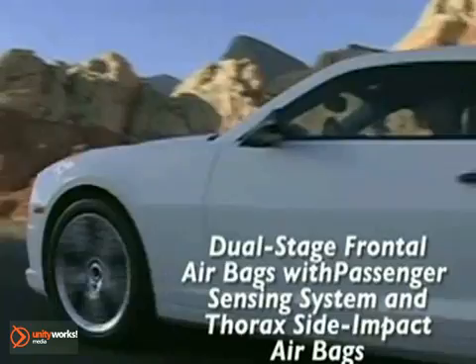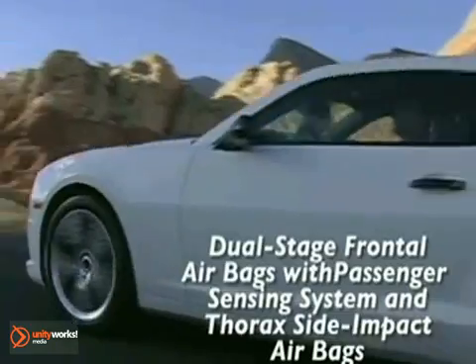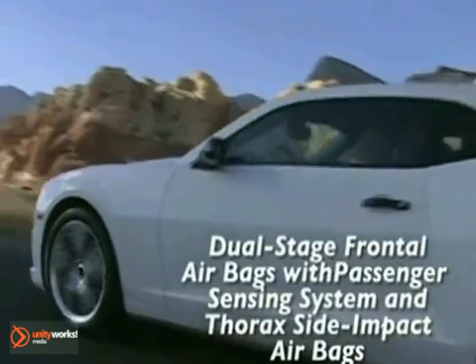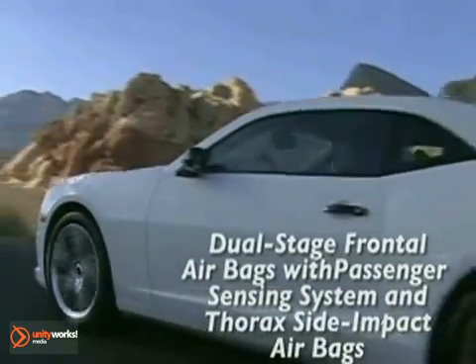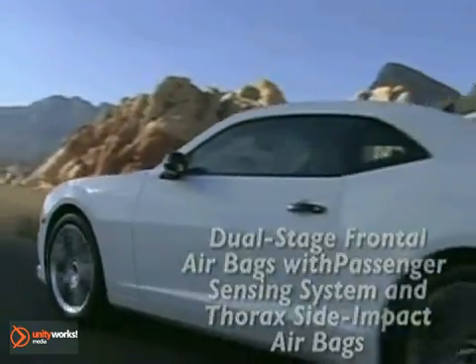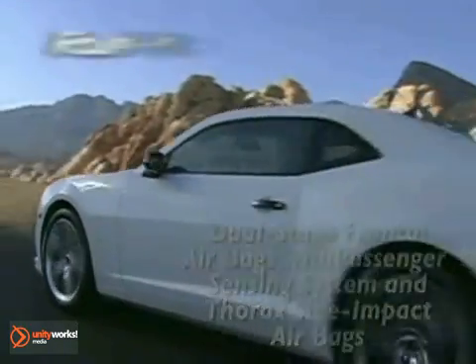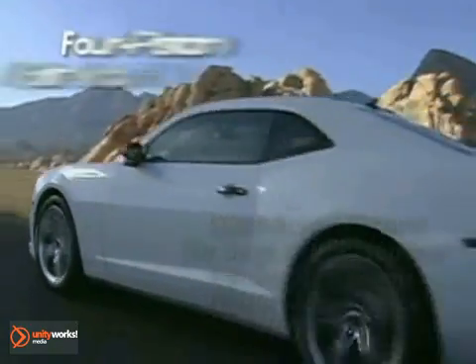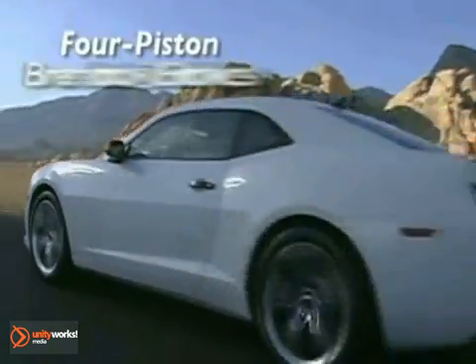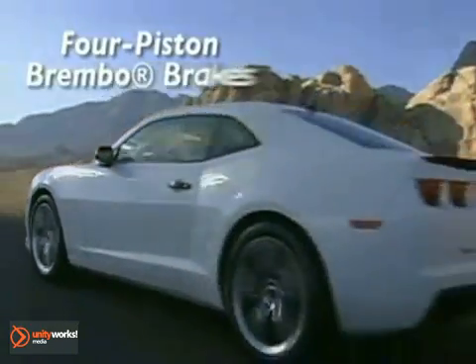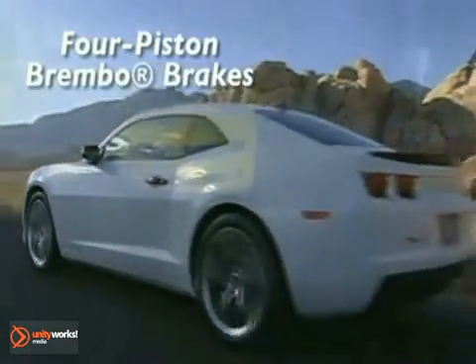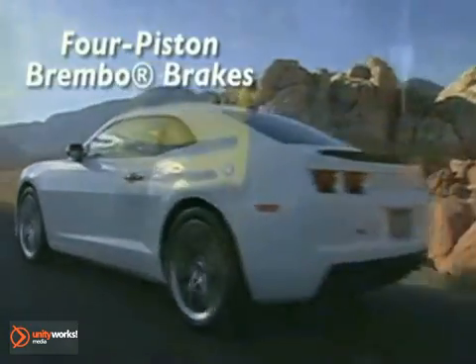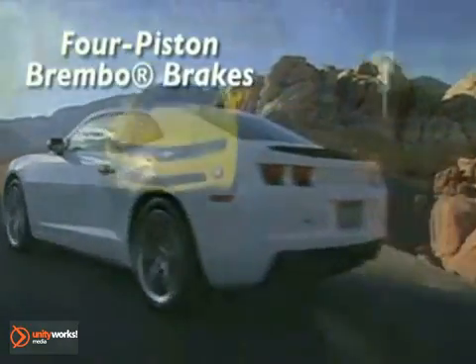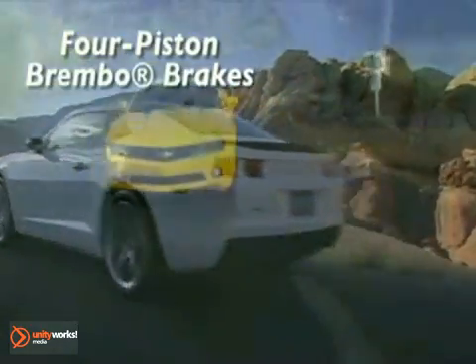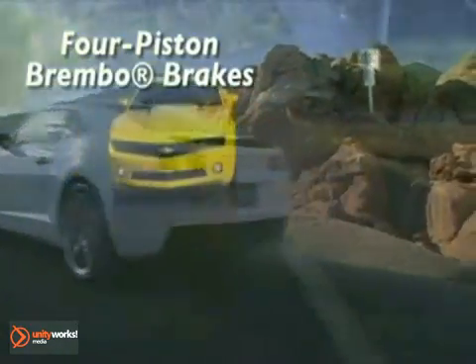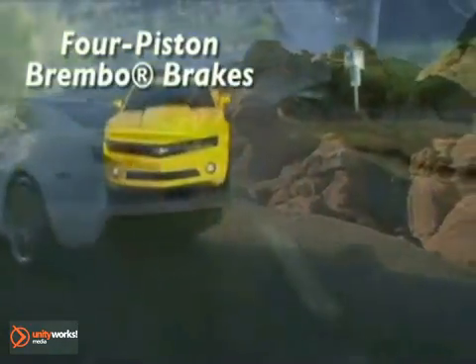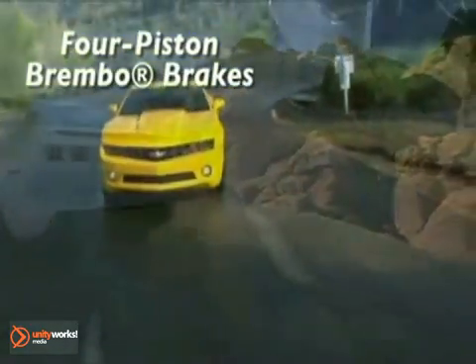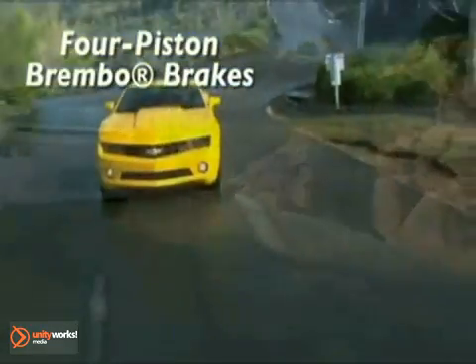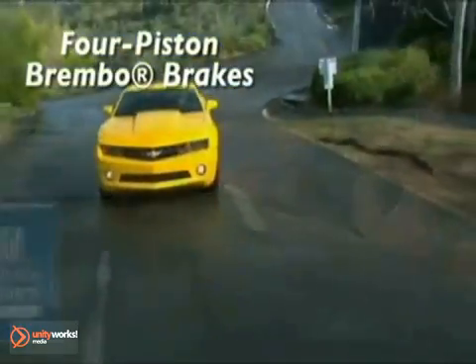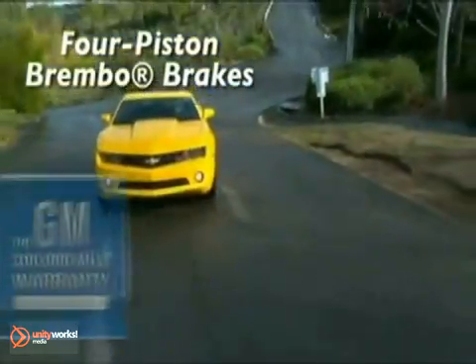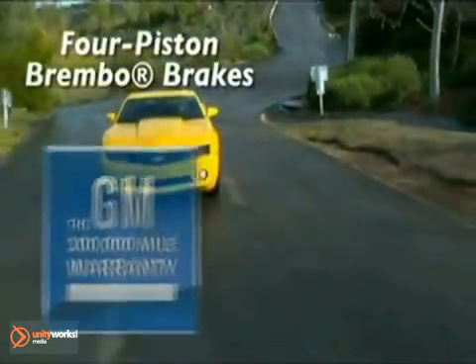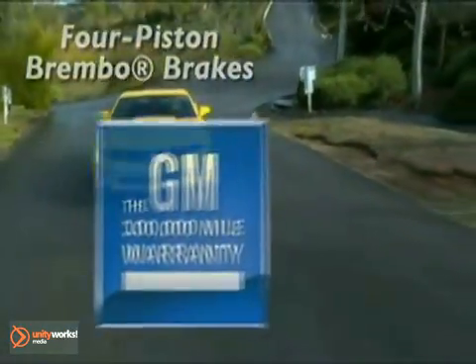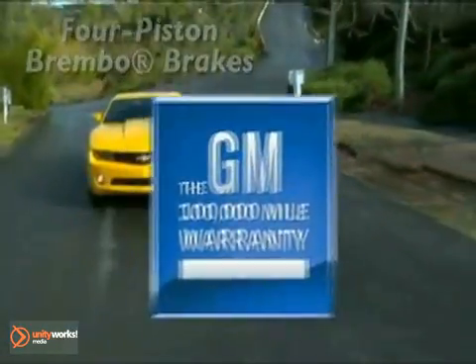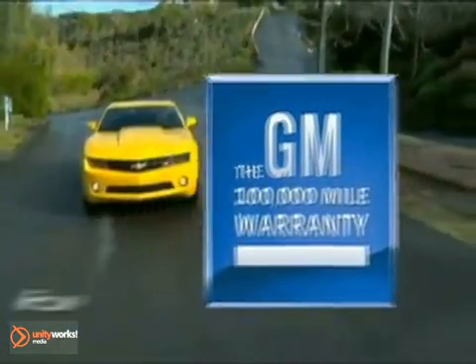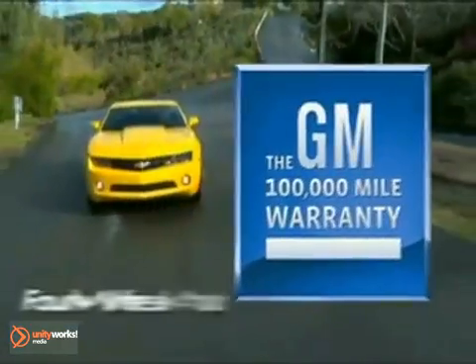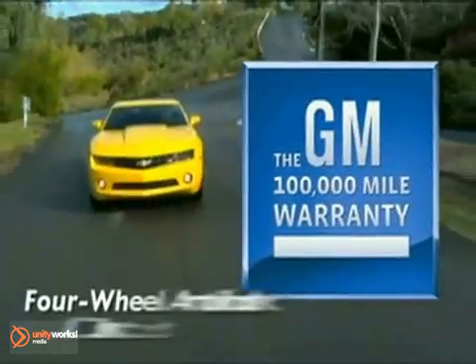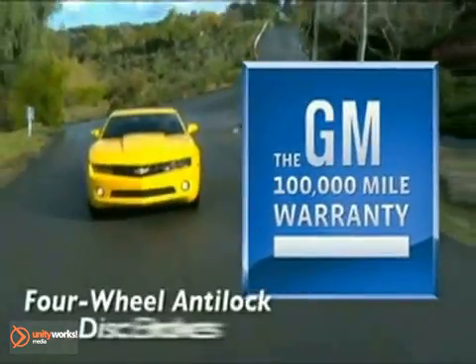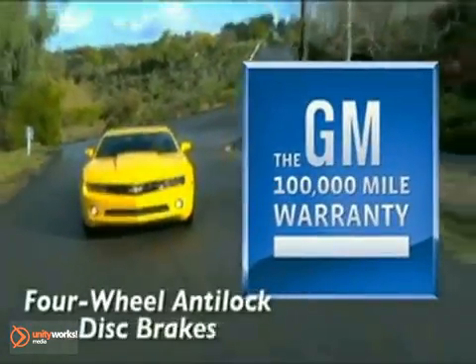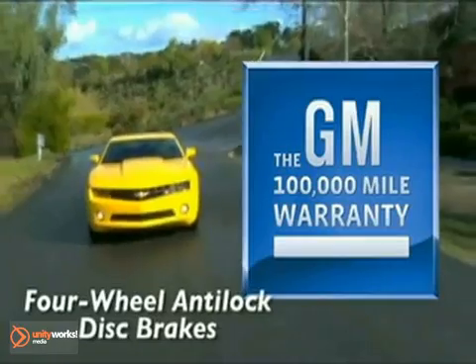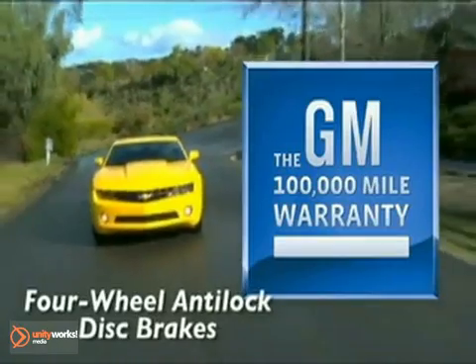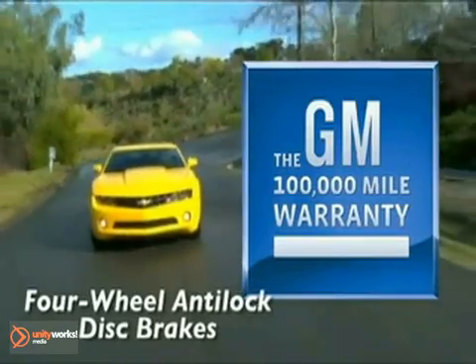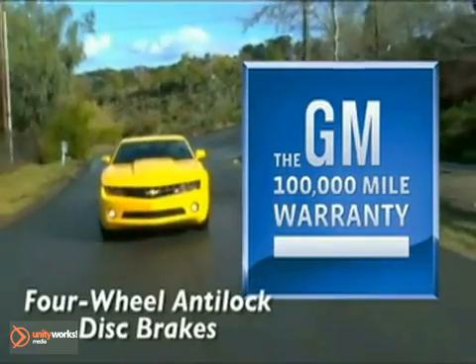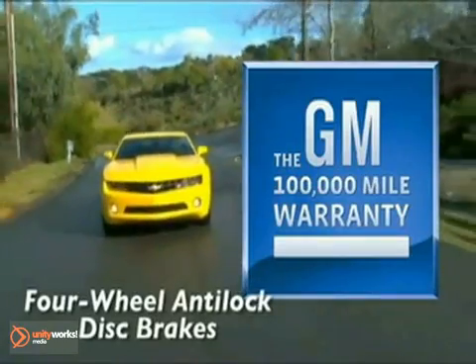And when you don't? Then there's the 6.2 liter V8 engine in the Camaro SS that makes apologies to no one.